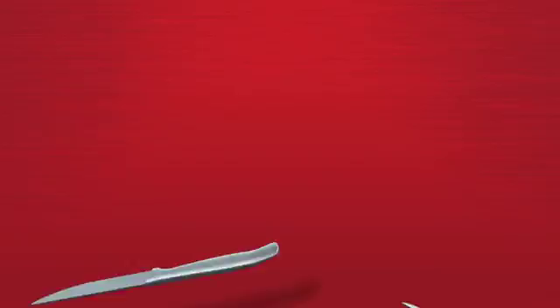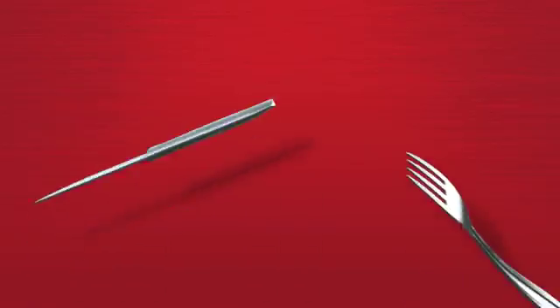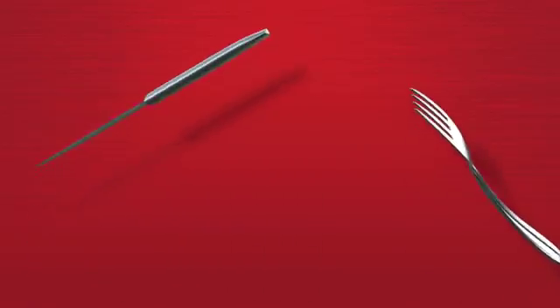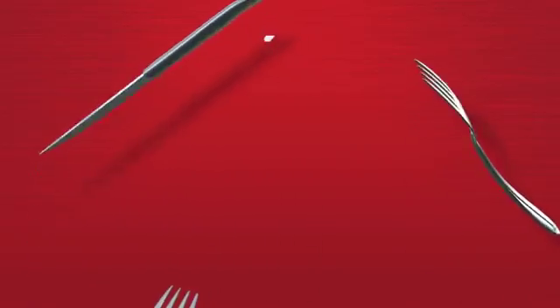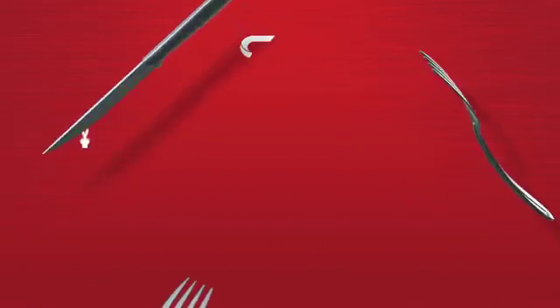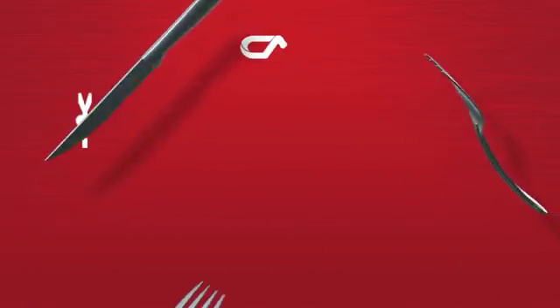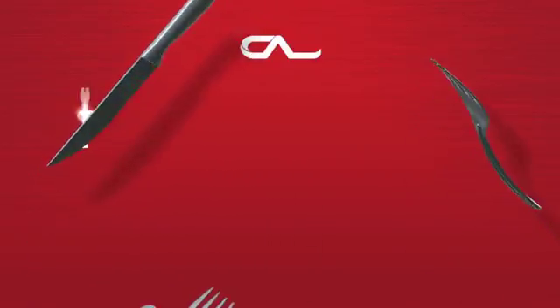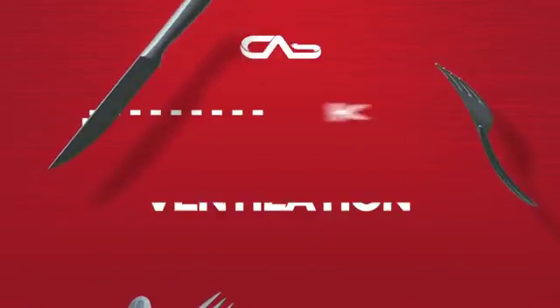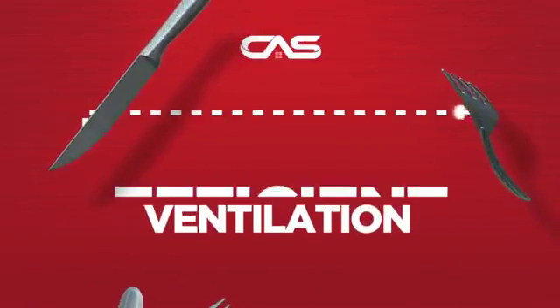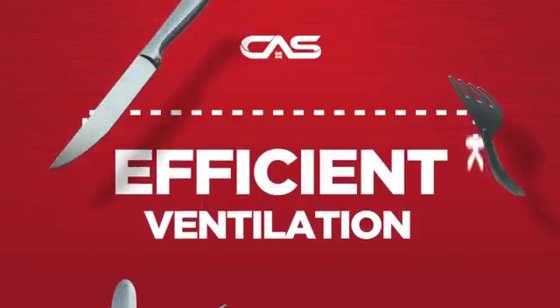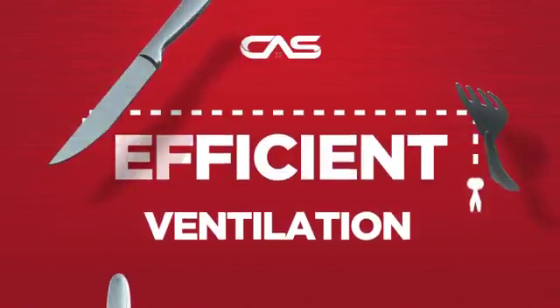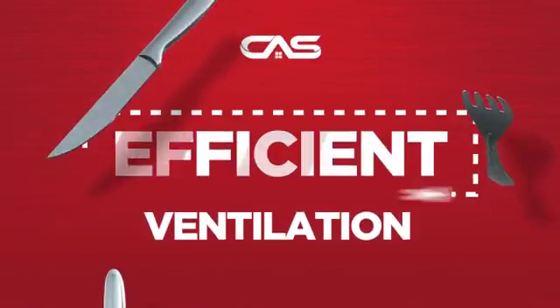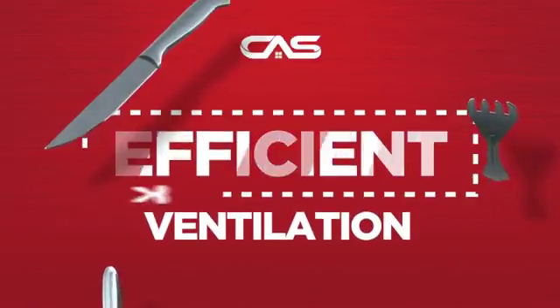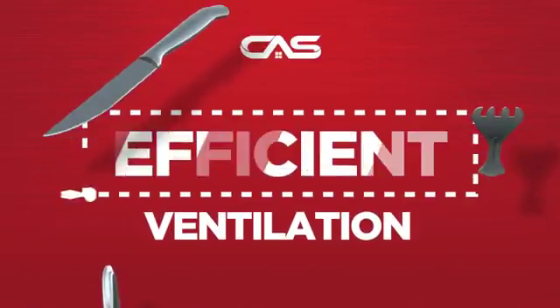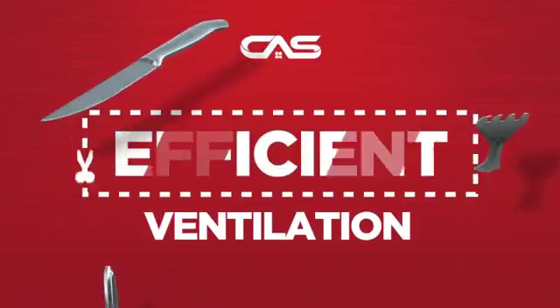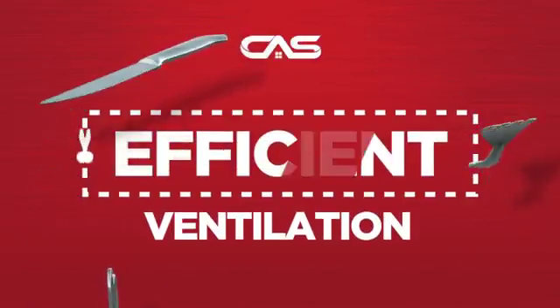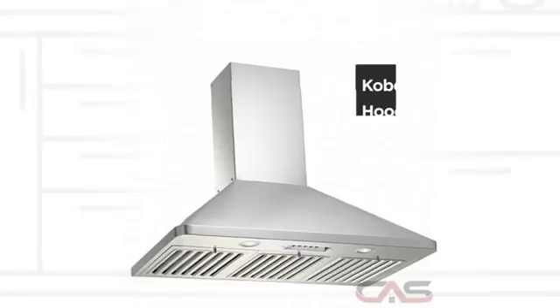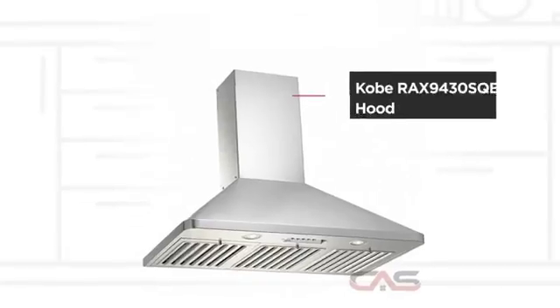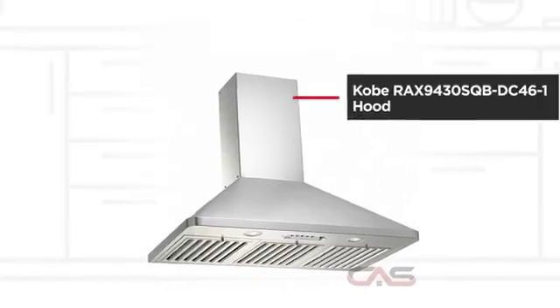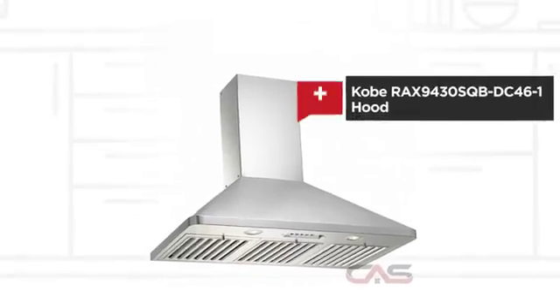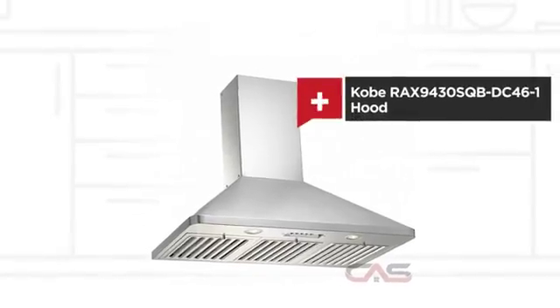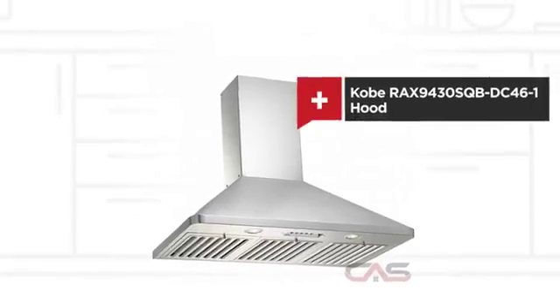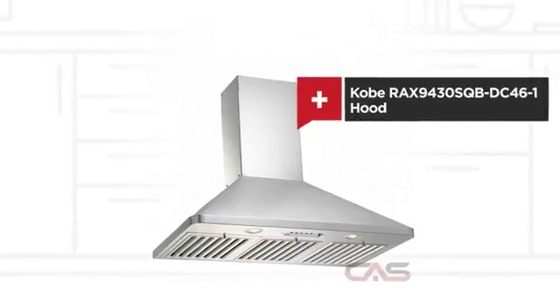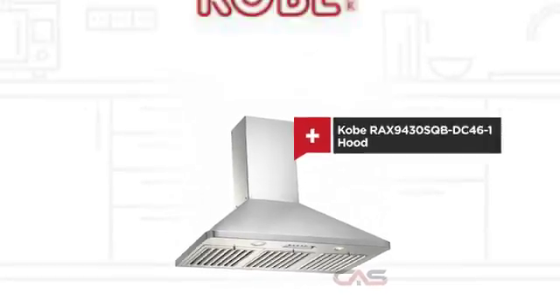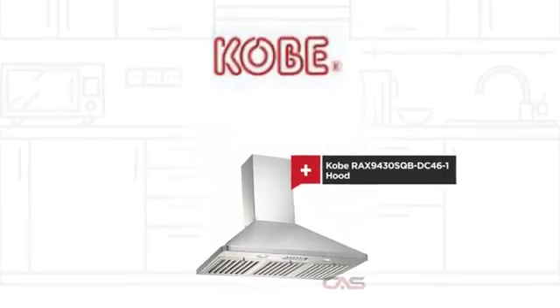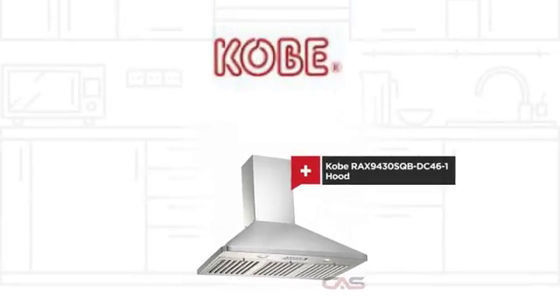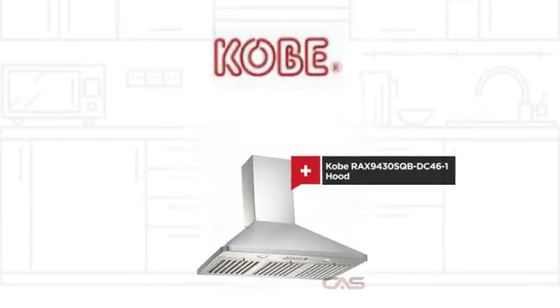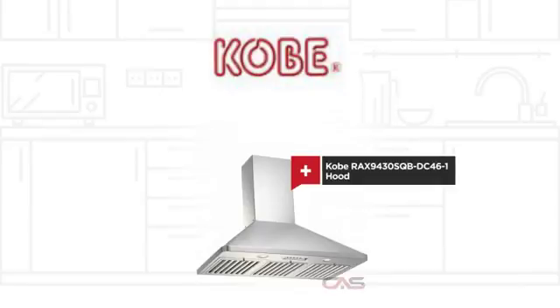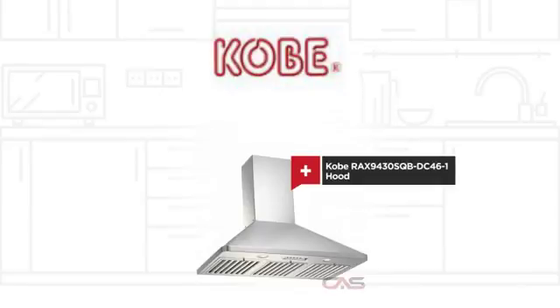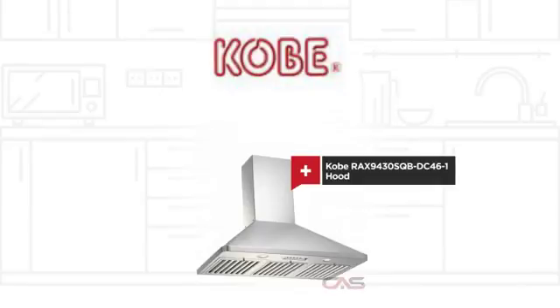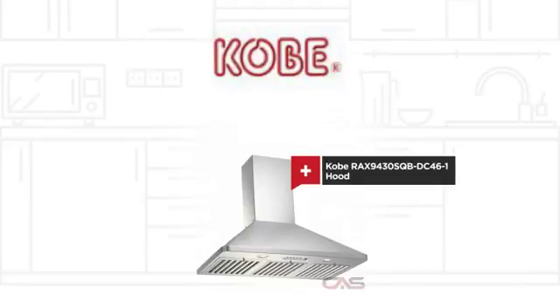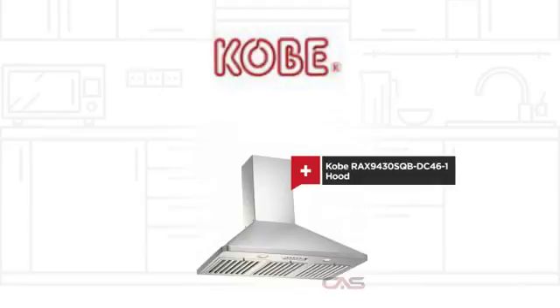Need an efficient ventilation system? Try this ventilation hood model from Kobe.